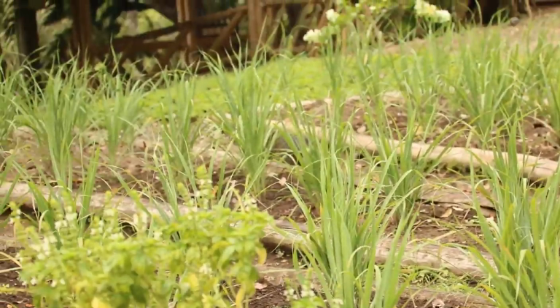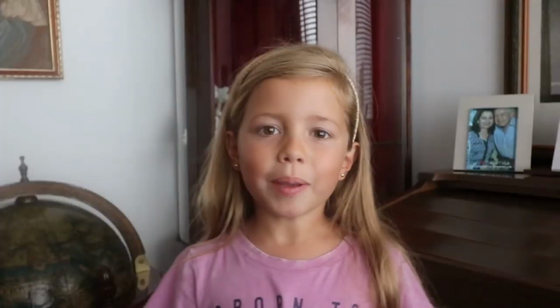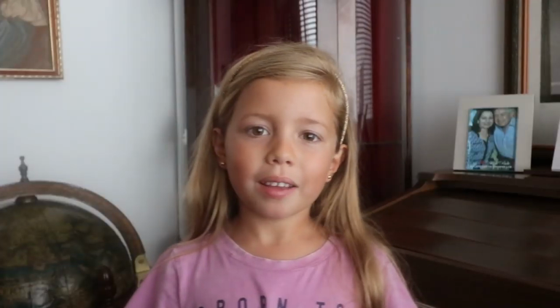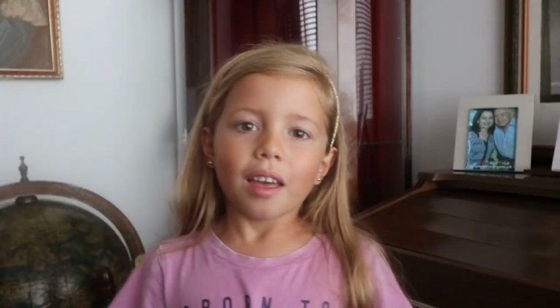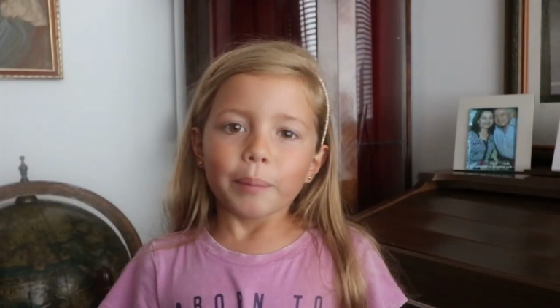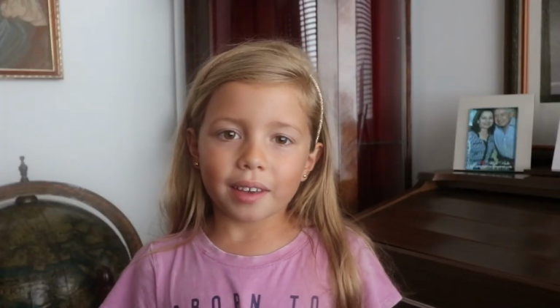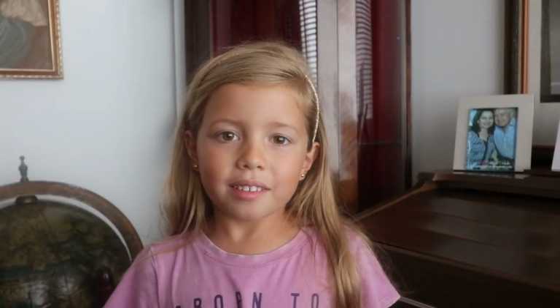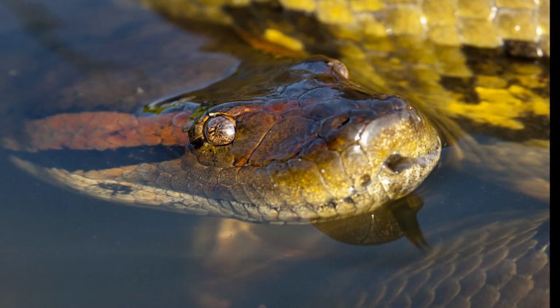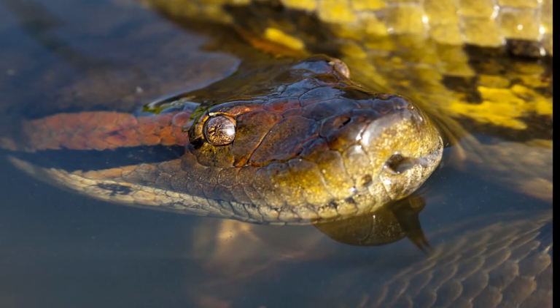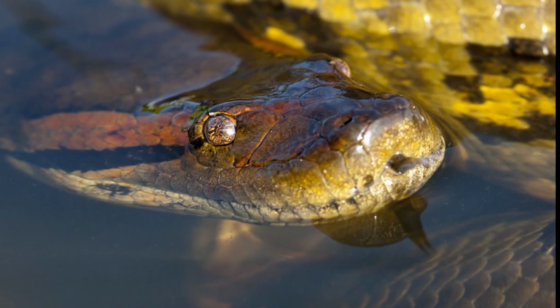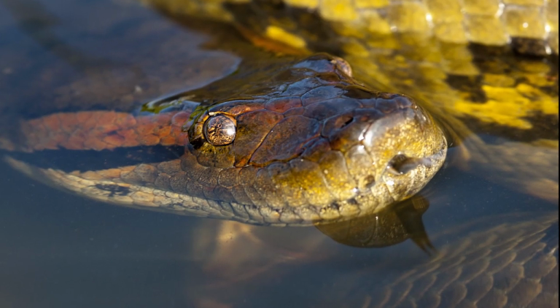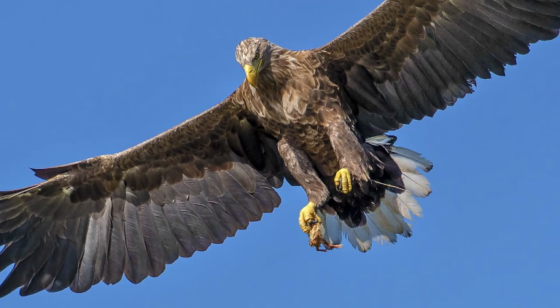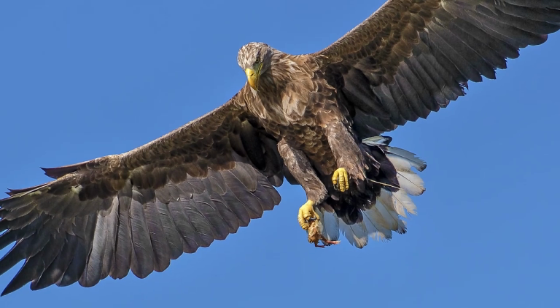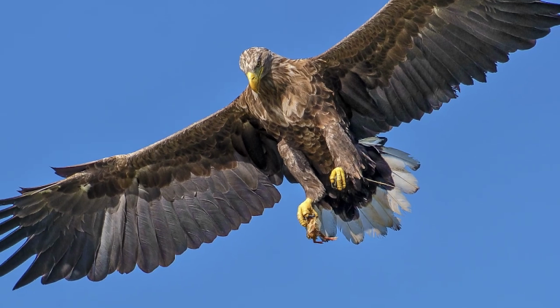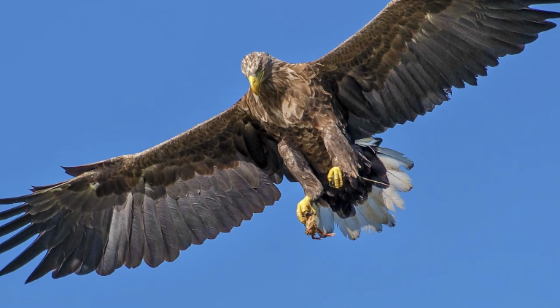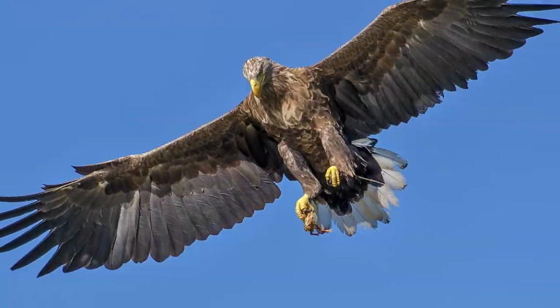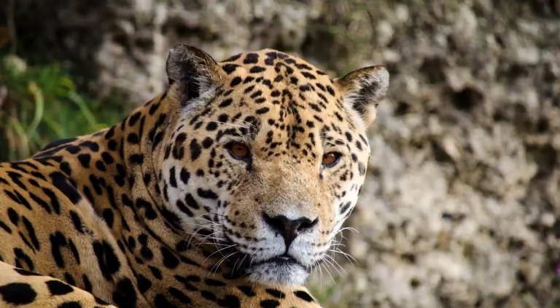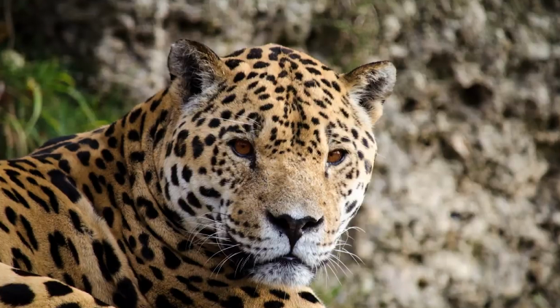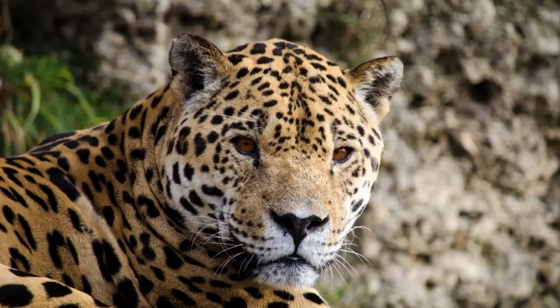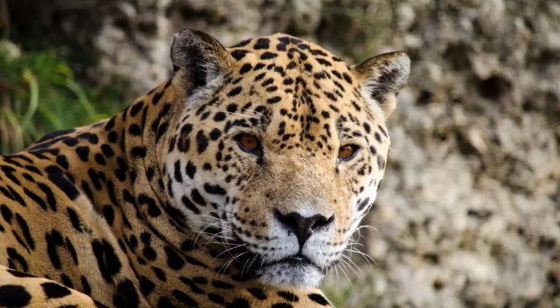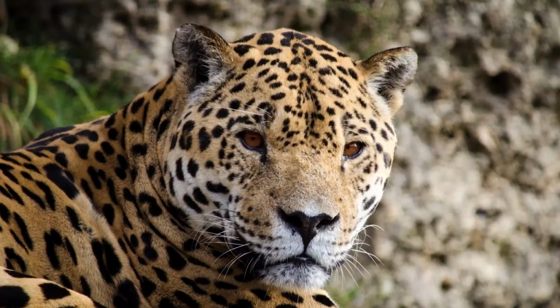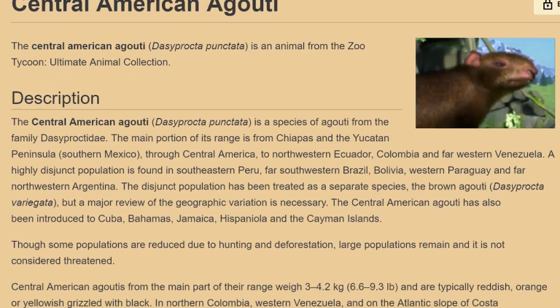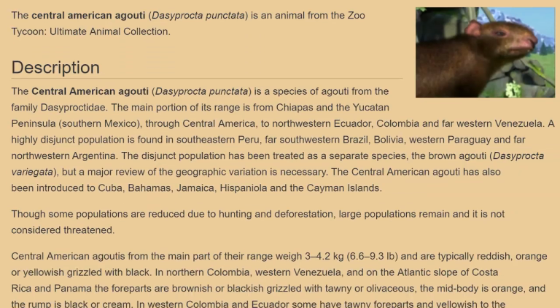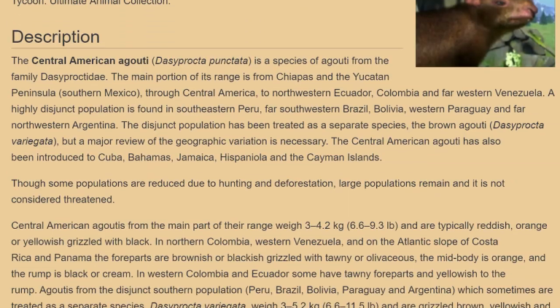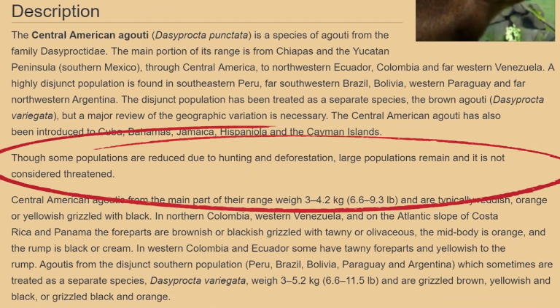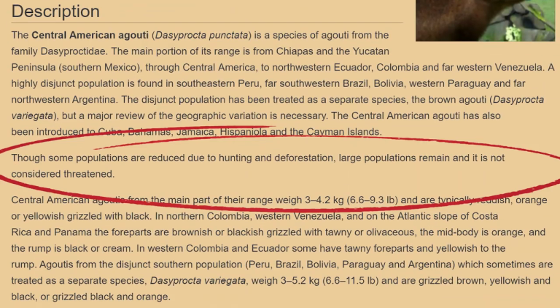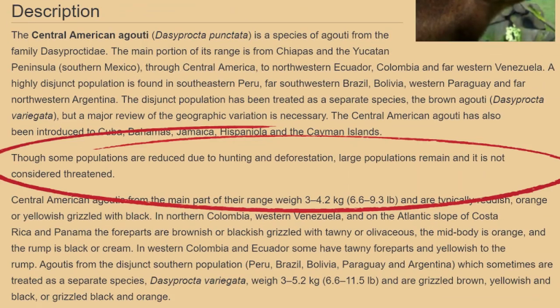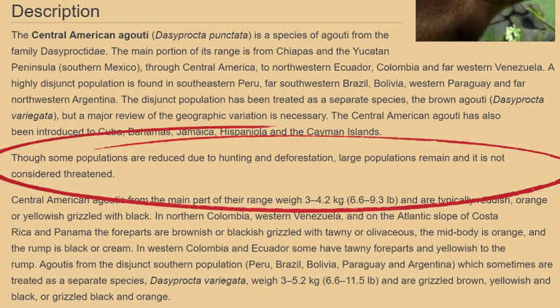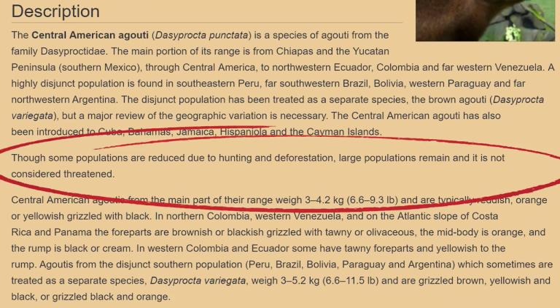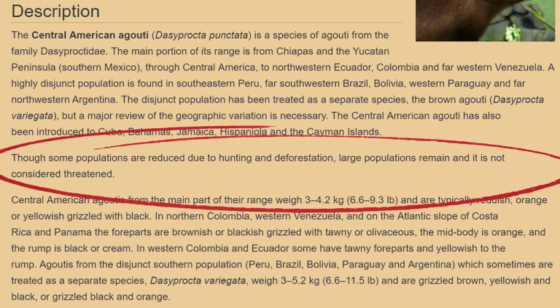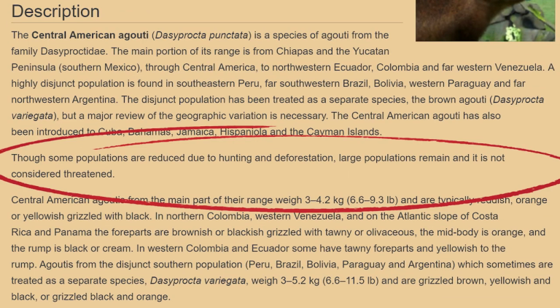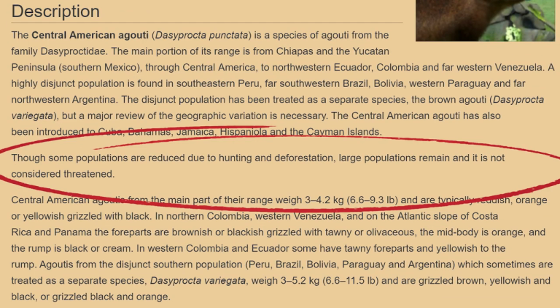That's because besides snakes, eagles, and big cats, humans are one of their main predators.